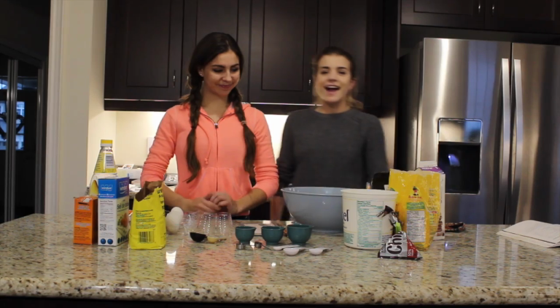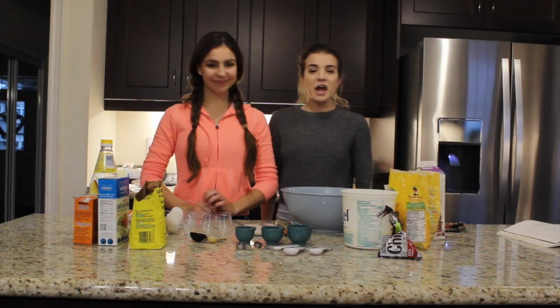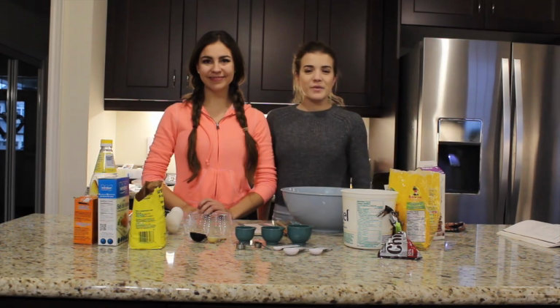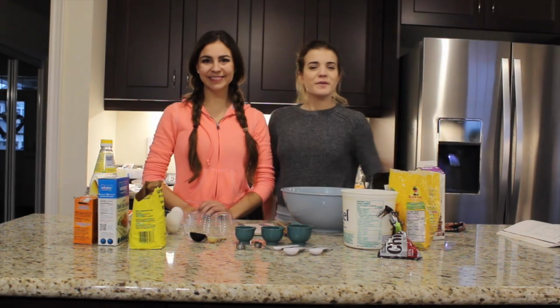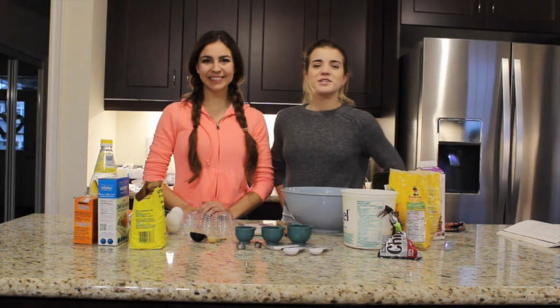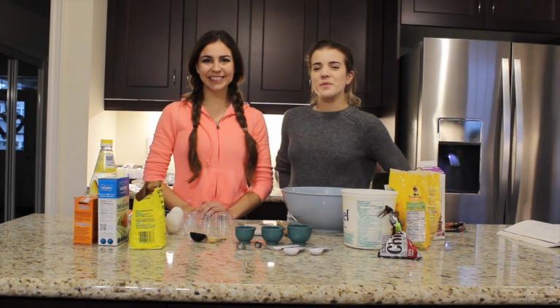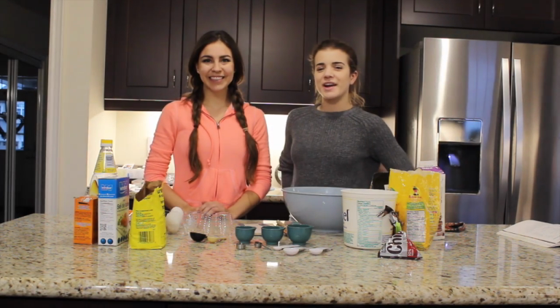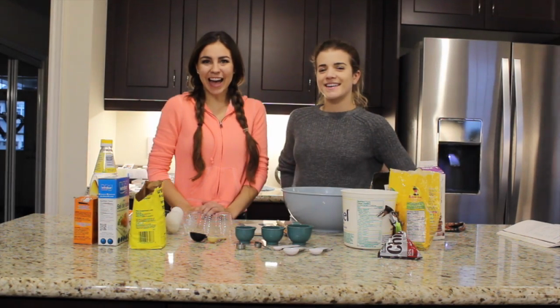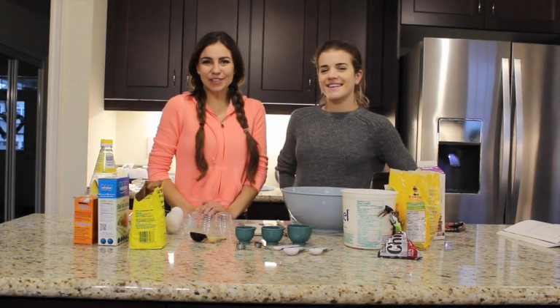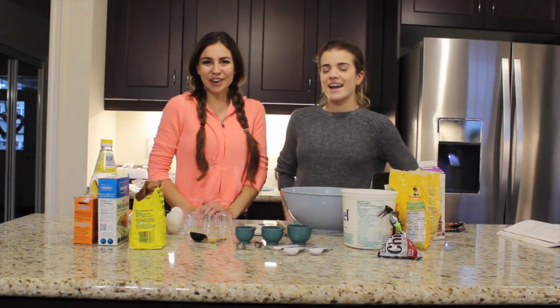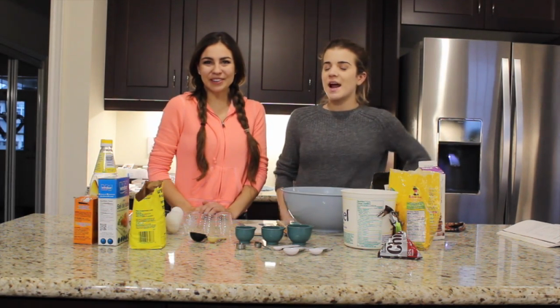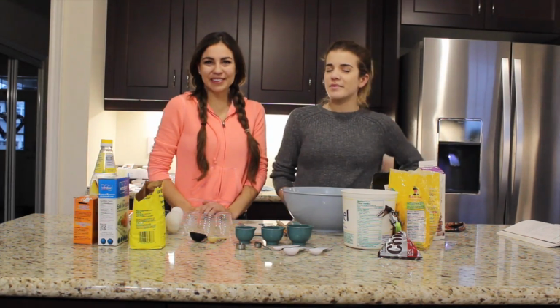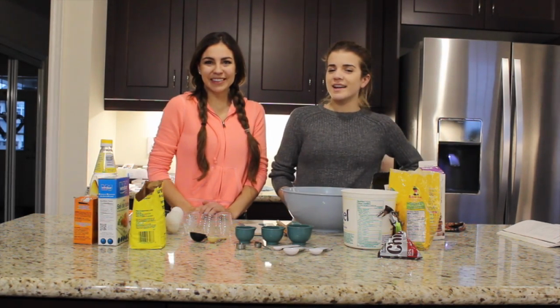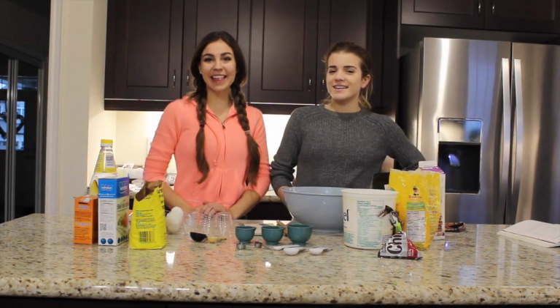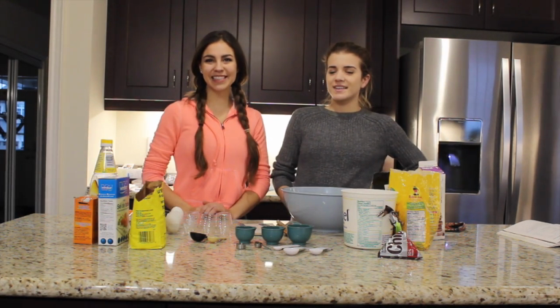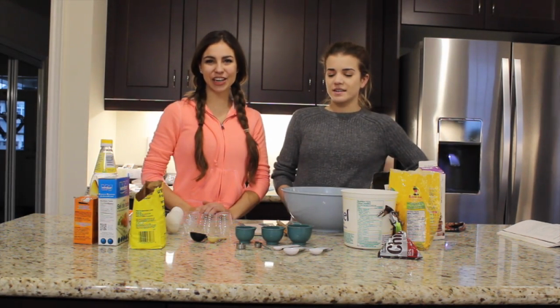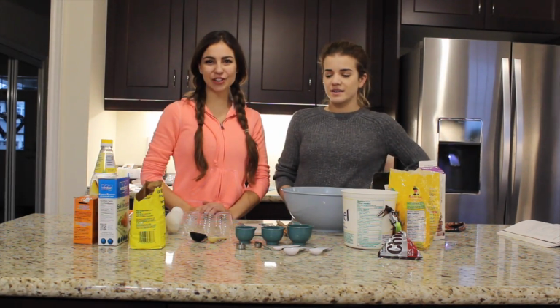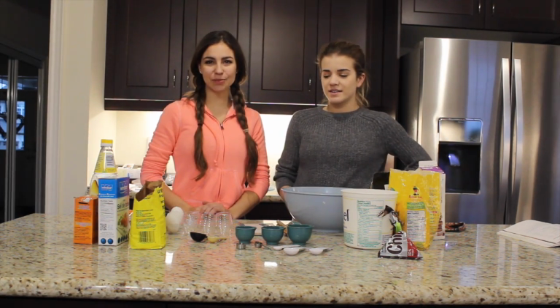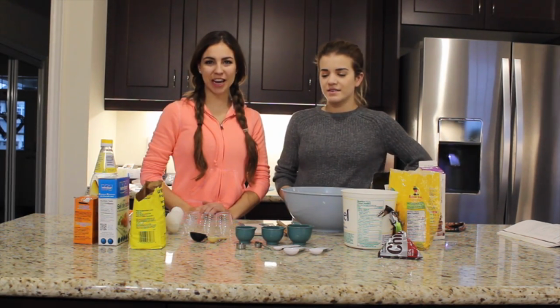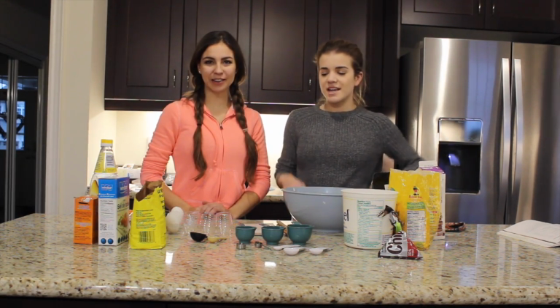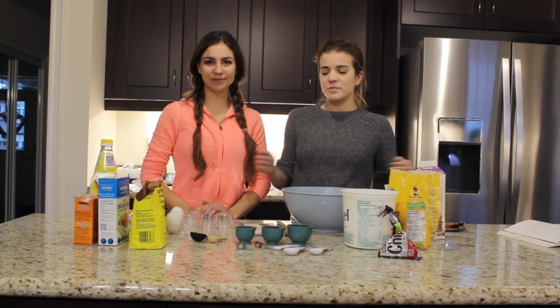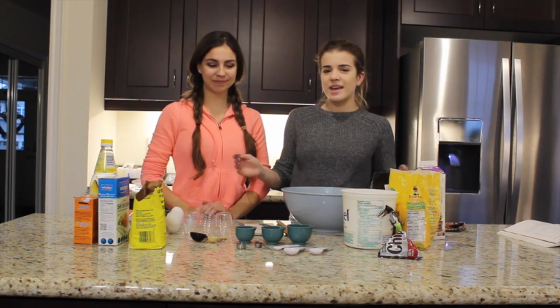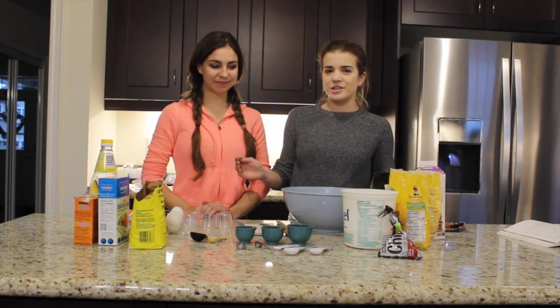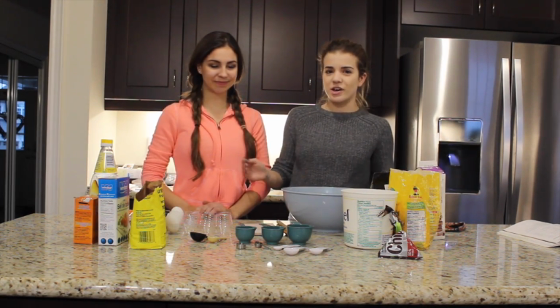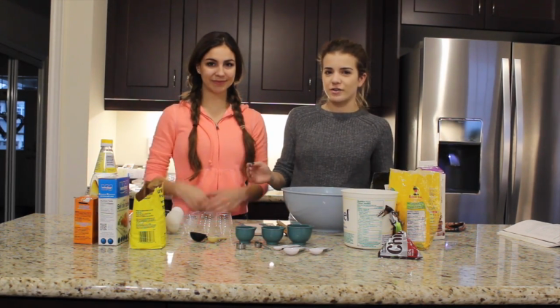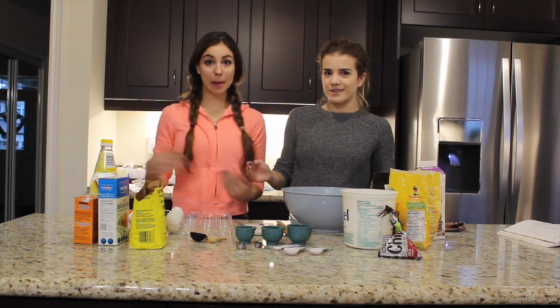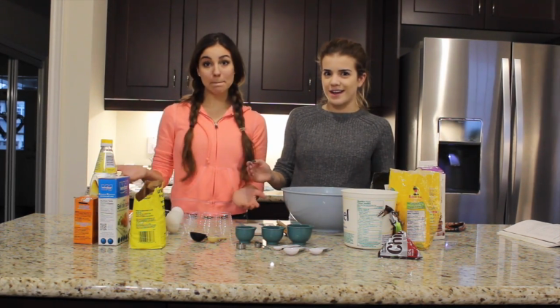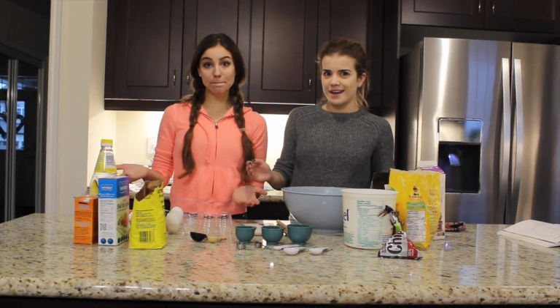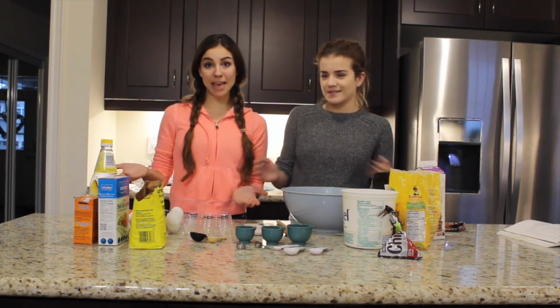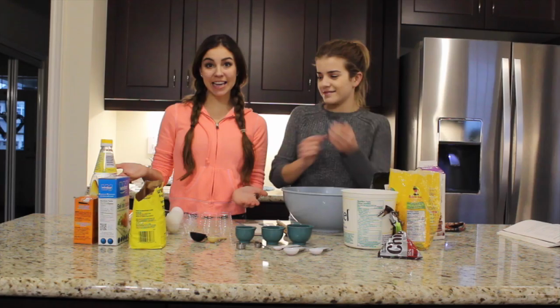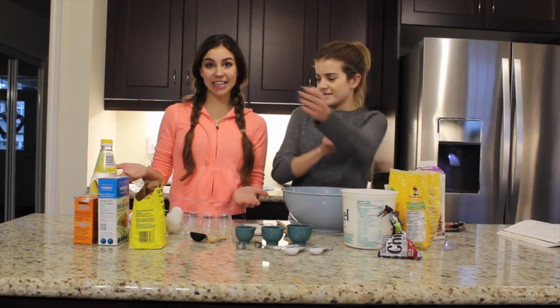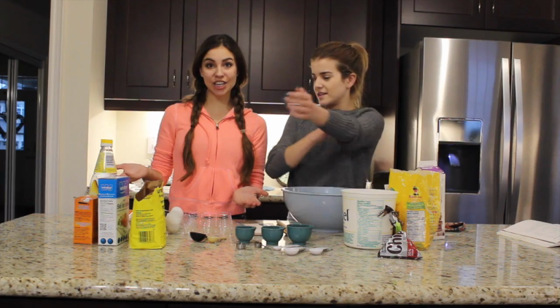Hello and welcome to Jo and Britt. I'm Jo. And I'm Britt. And this is our YouTube channel slash baking show — baking edition.